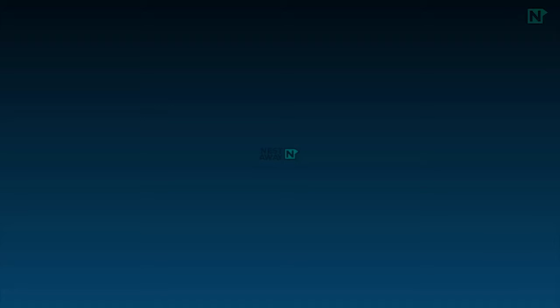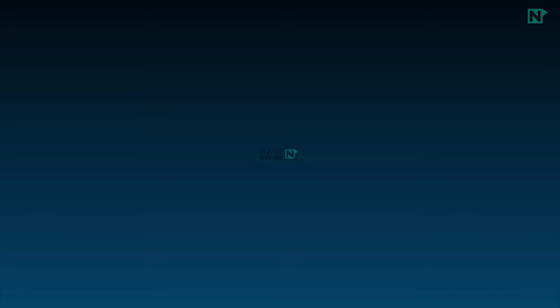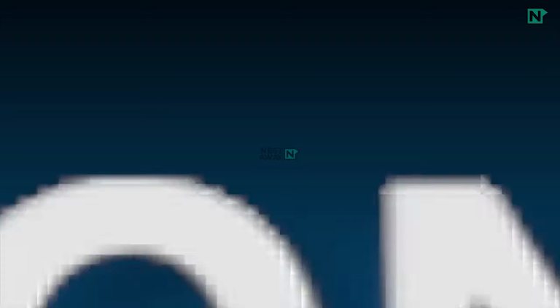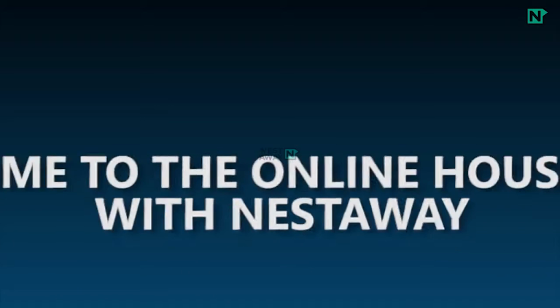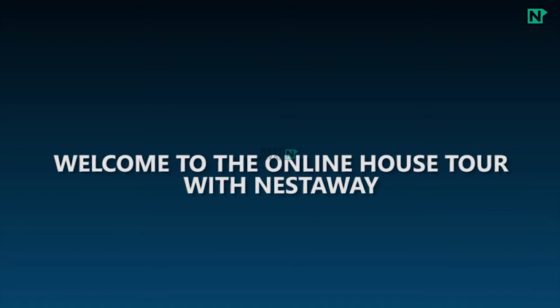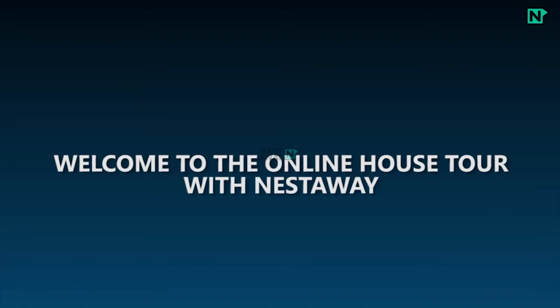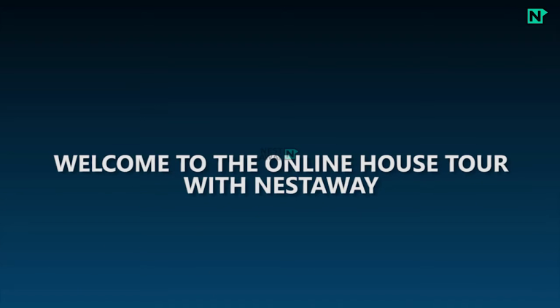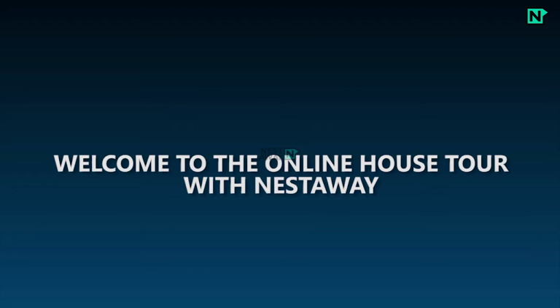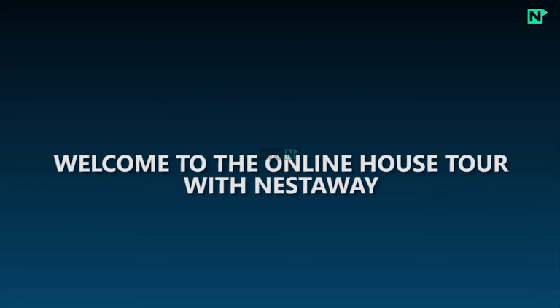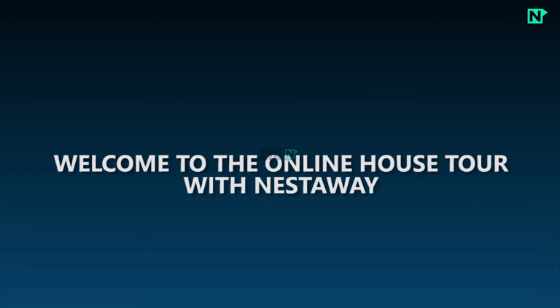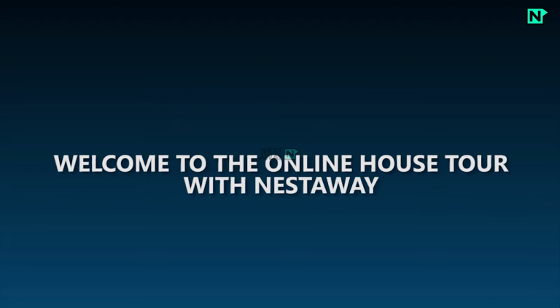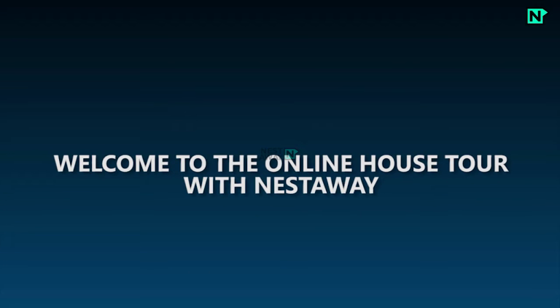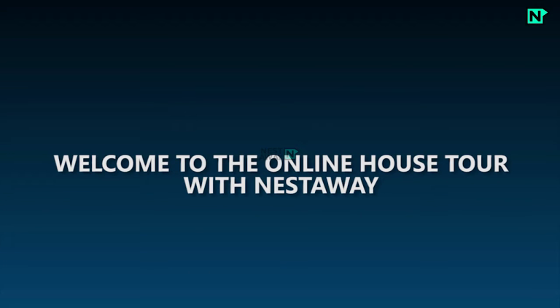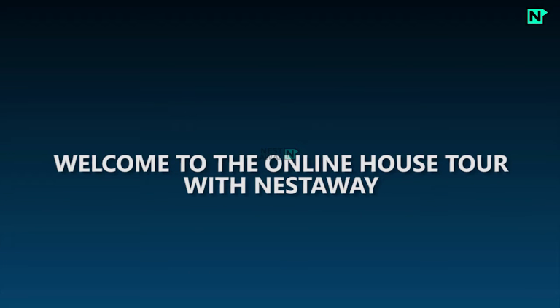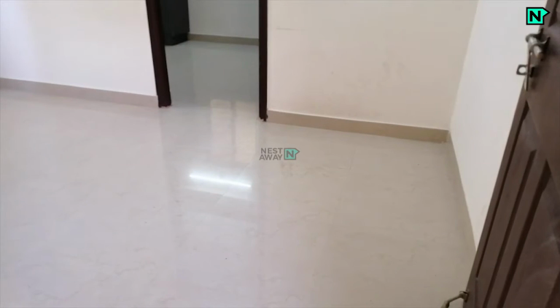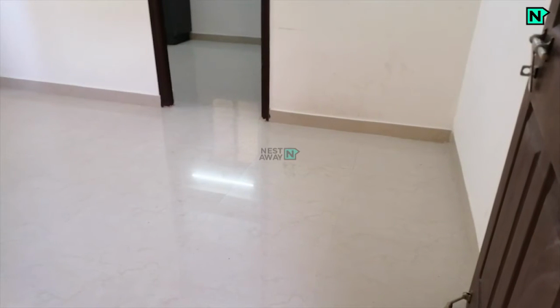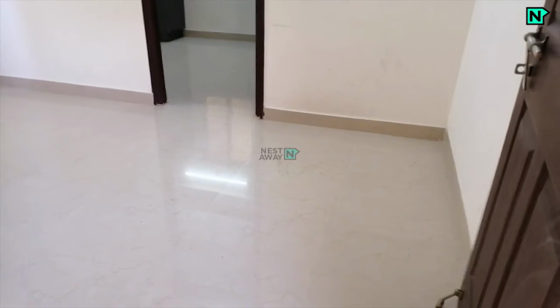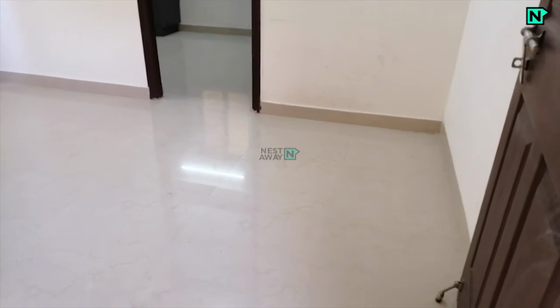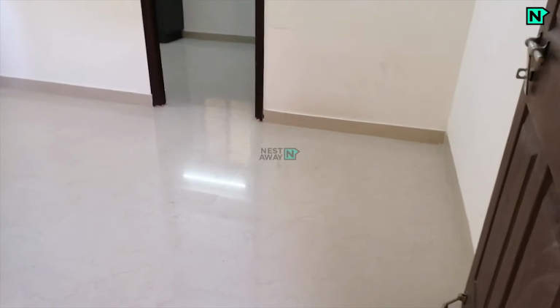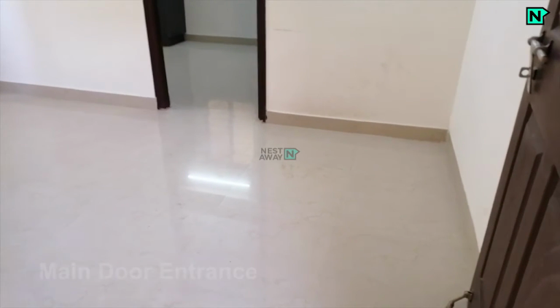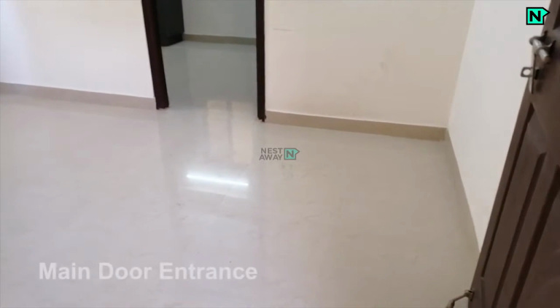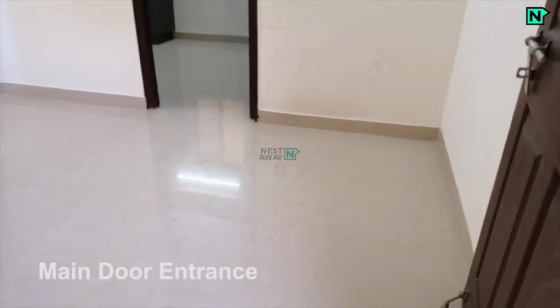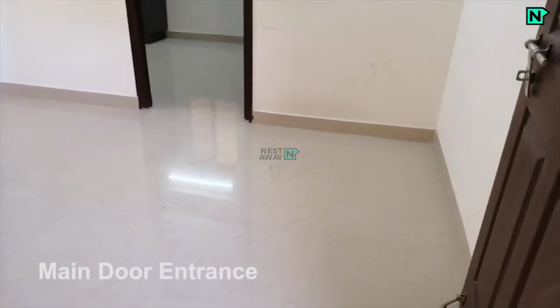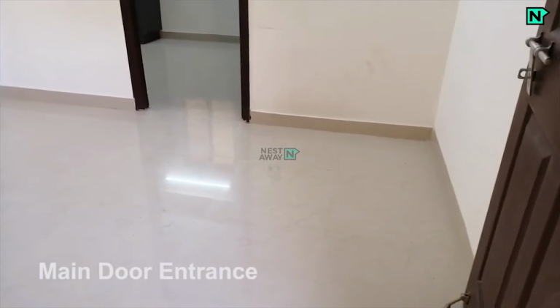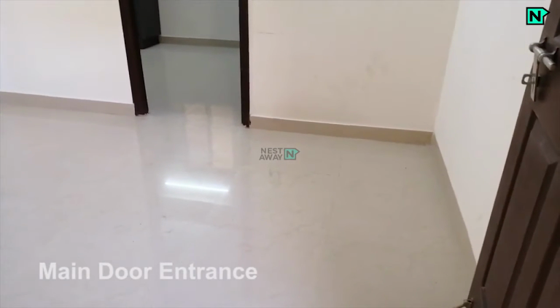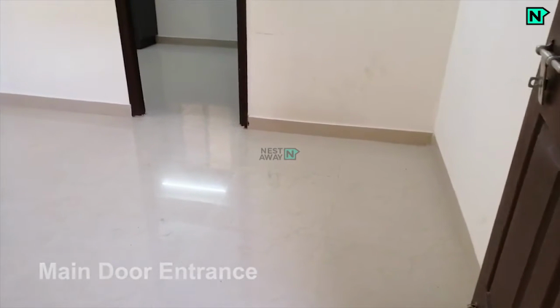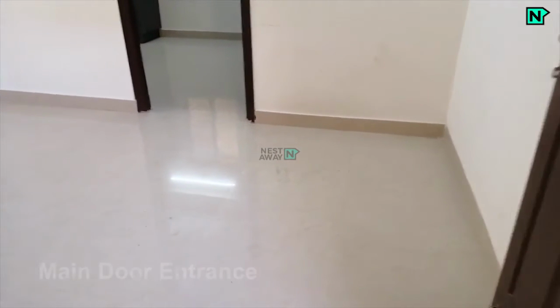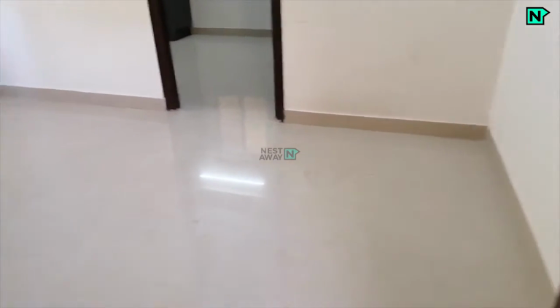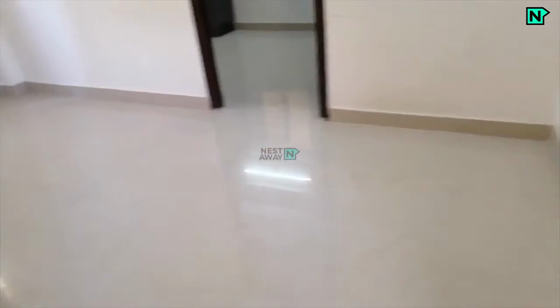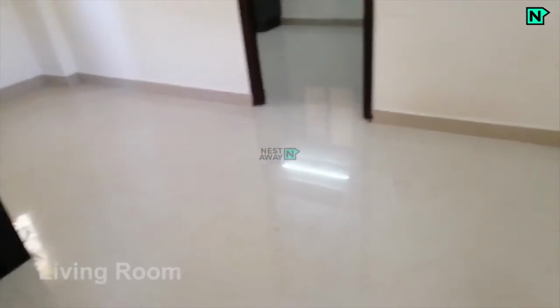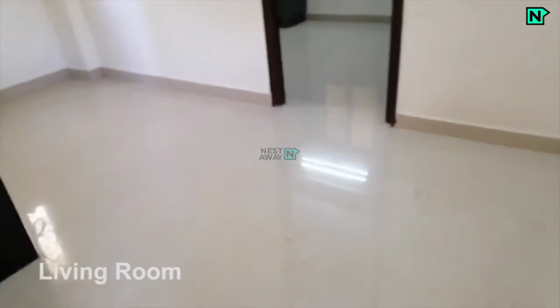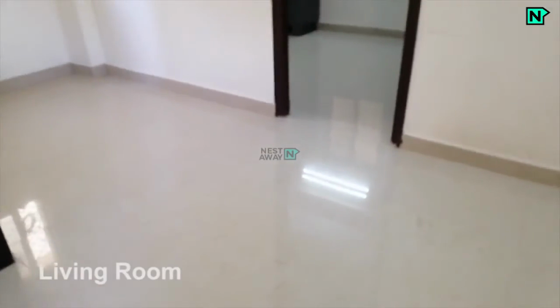Welcome to the online house tour with Nestaway. This is the main door entrance and living room.